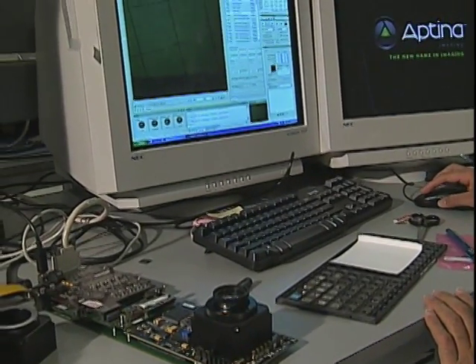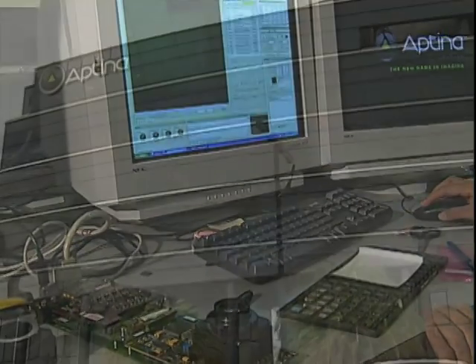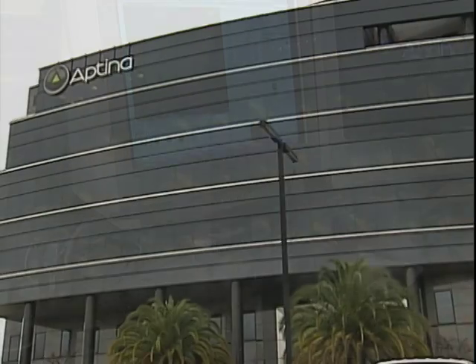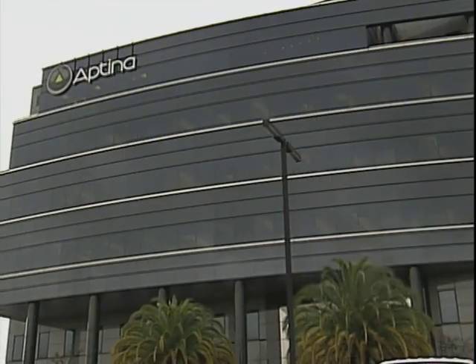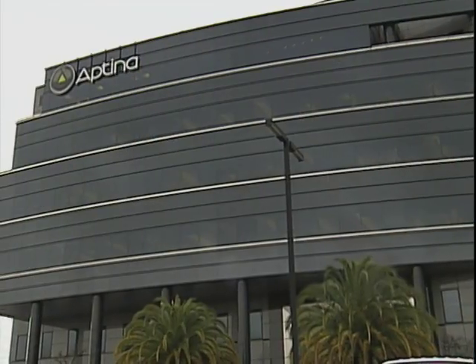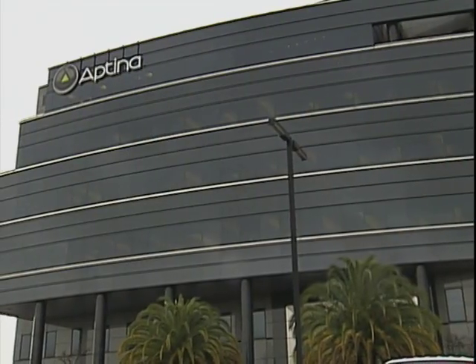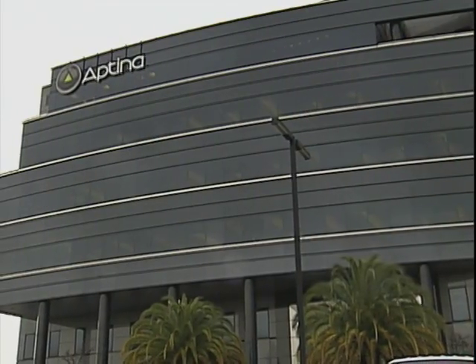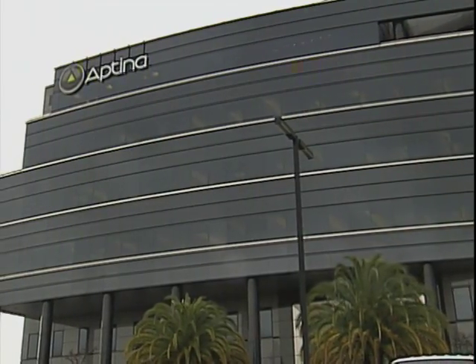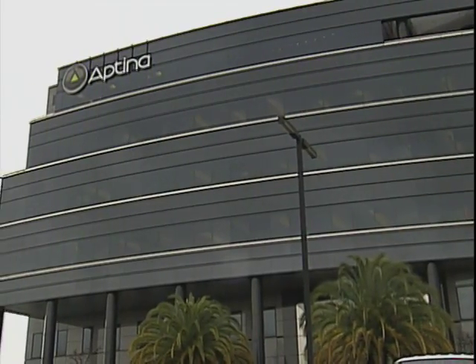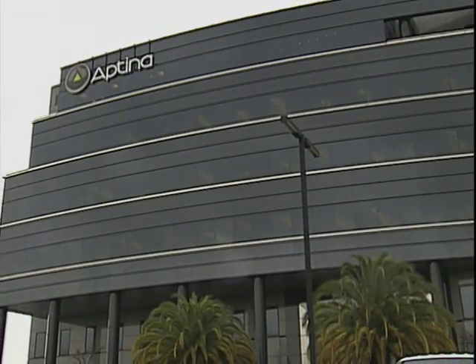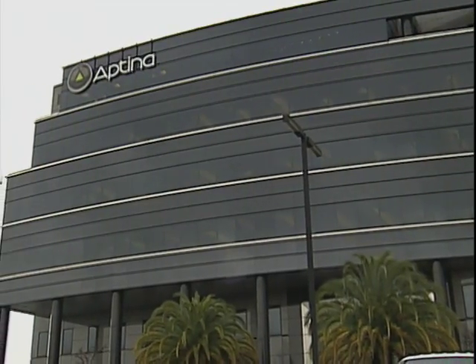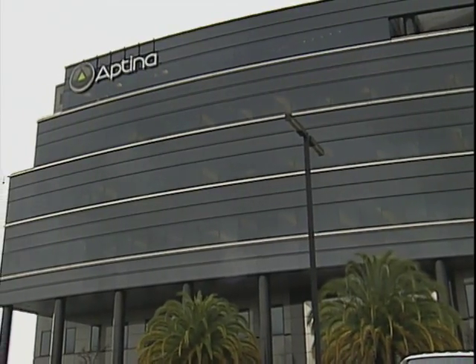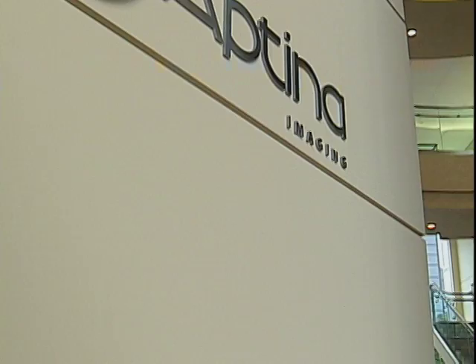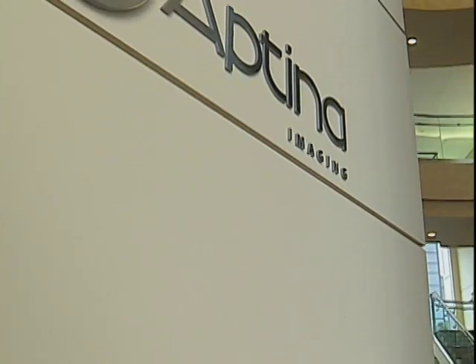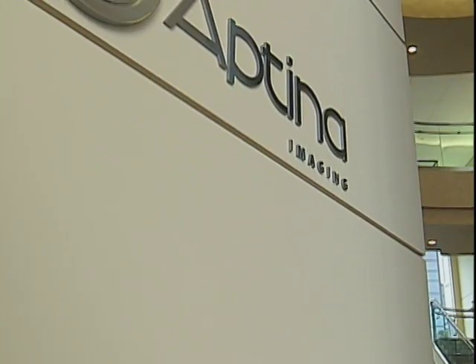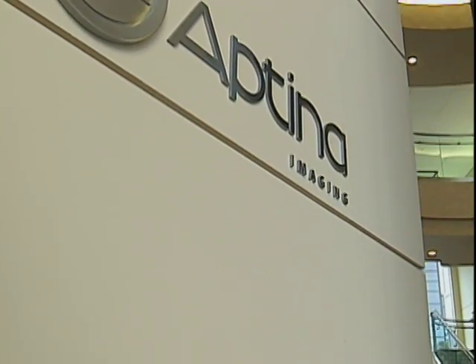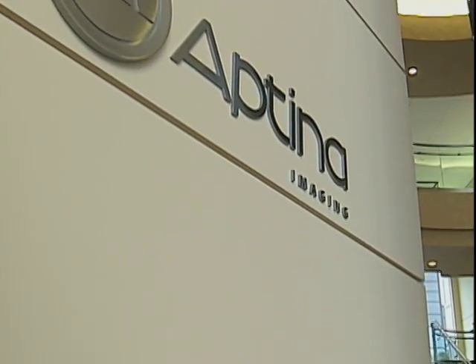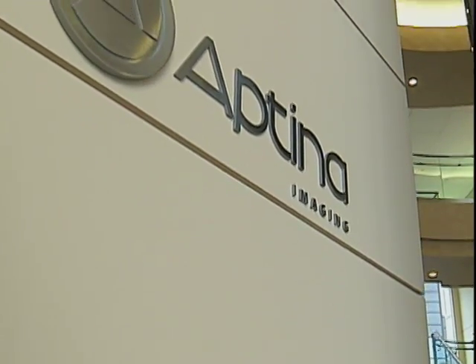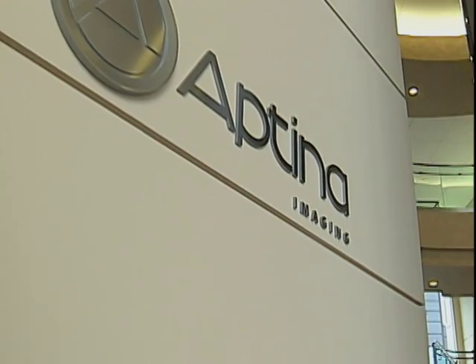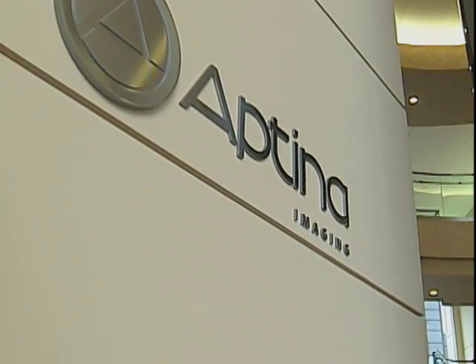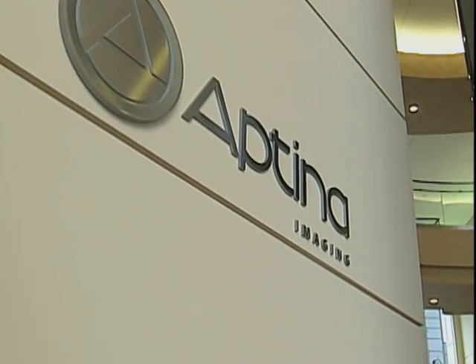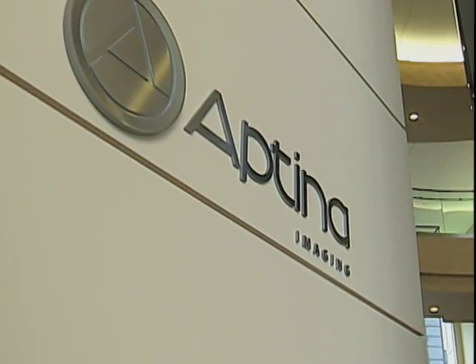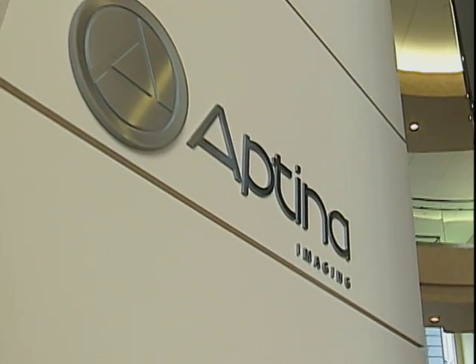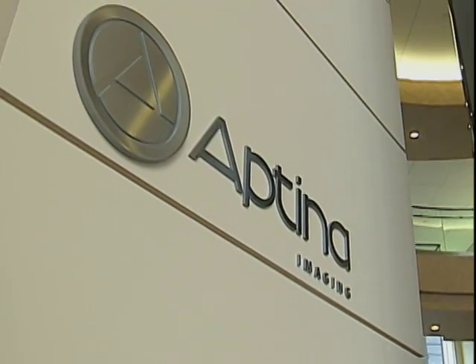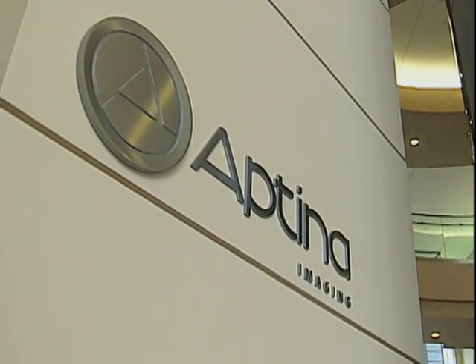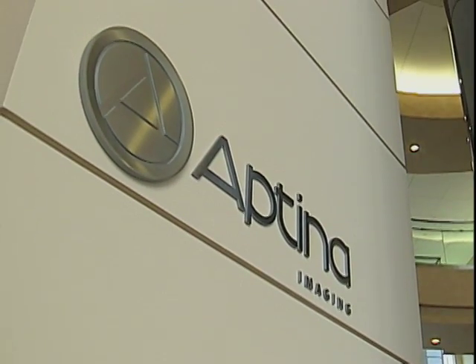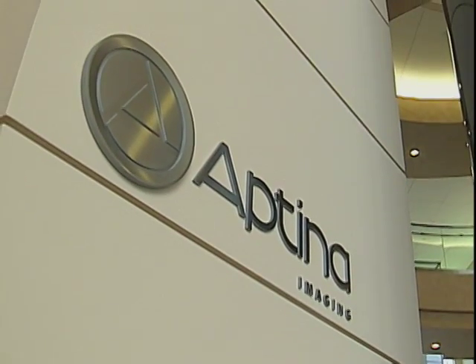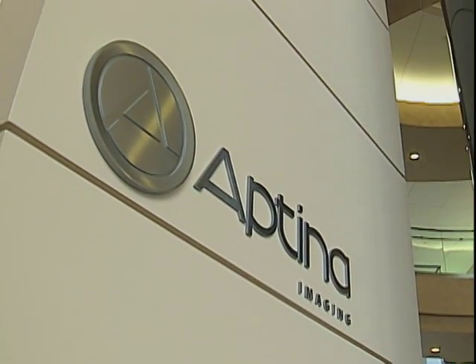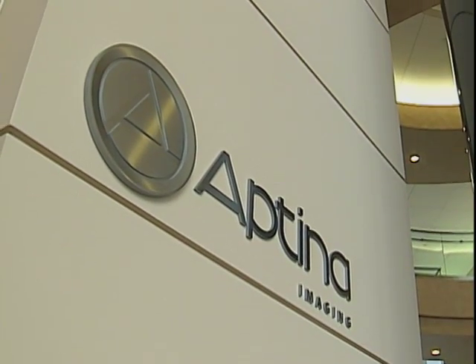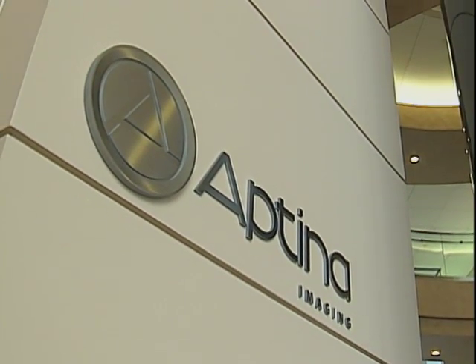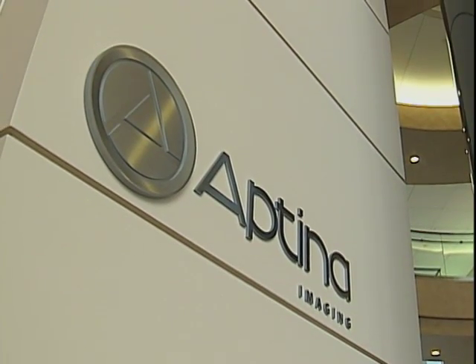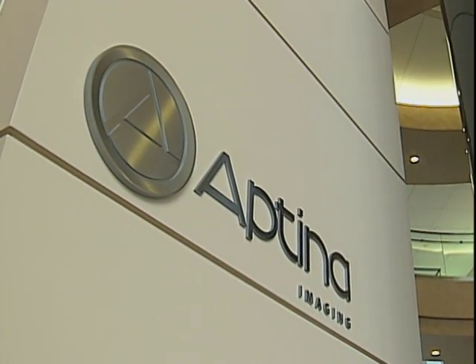More recently, Micron spun off the imaging sector, known as Aptina, so it could focus on the rapidly growing business and technology.